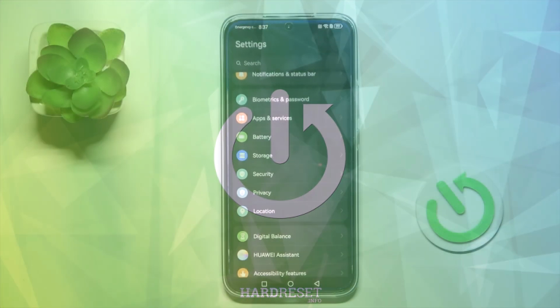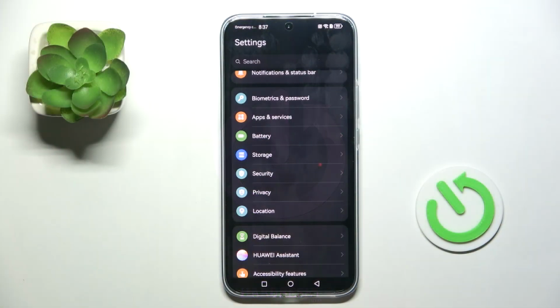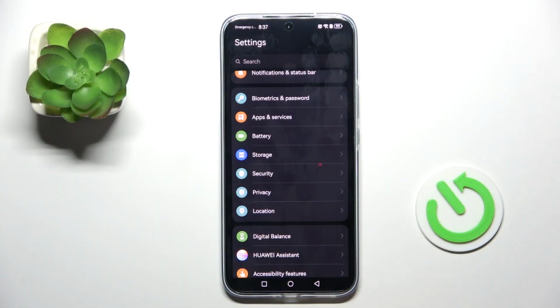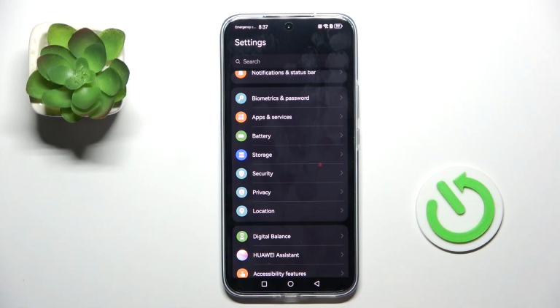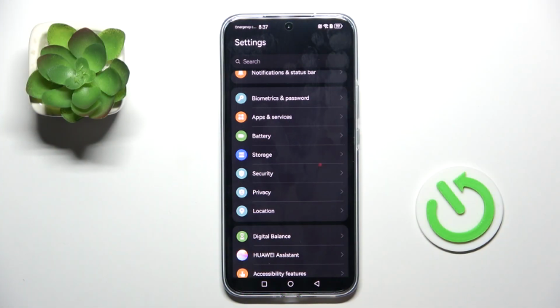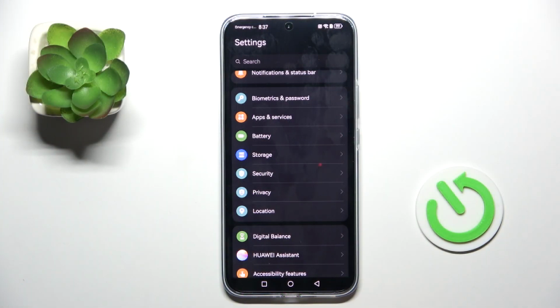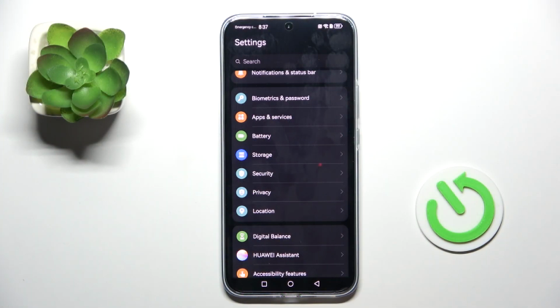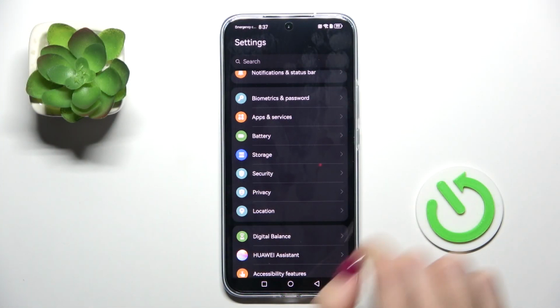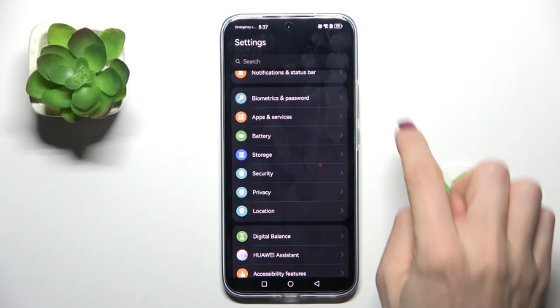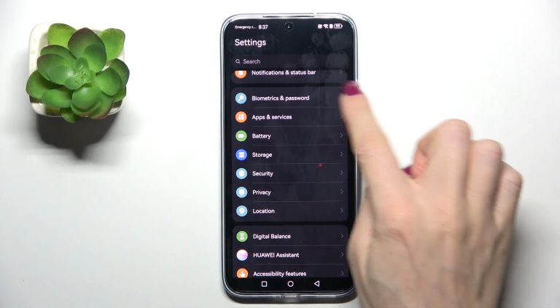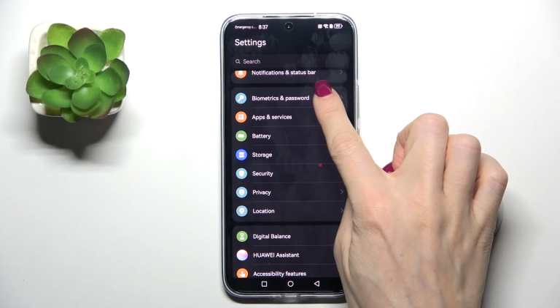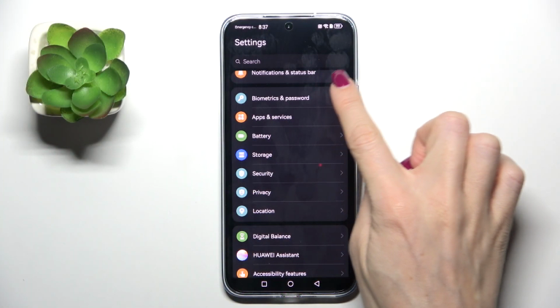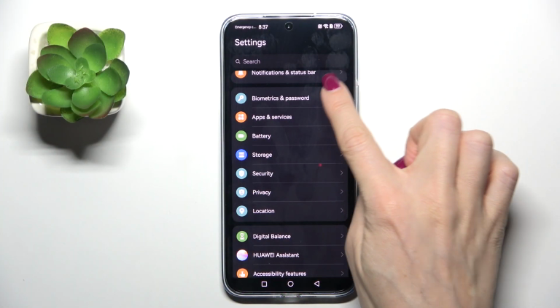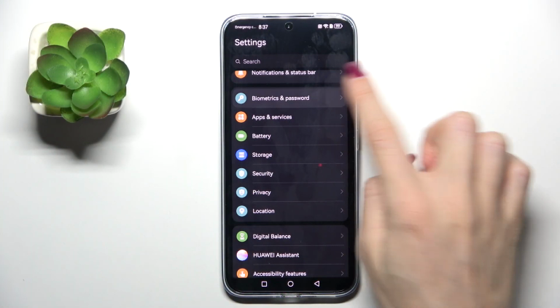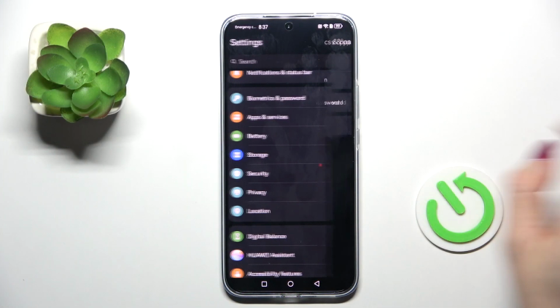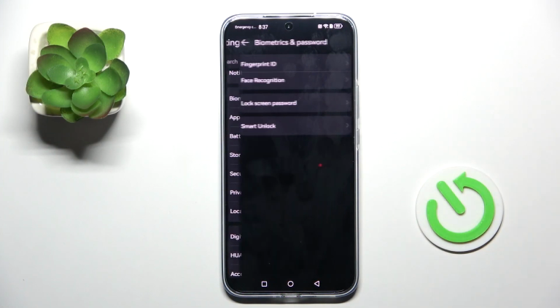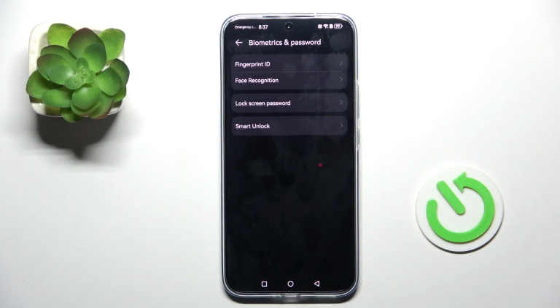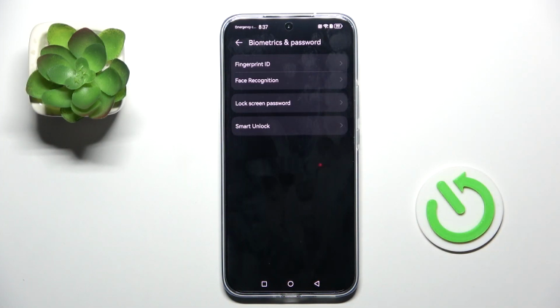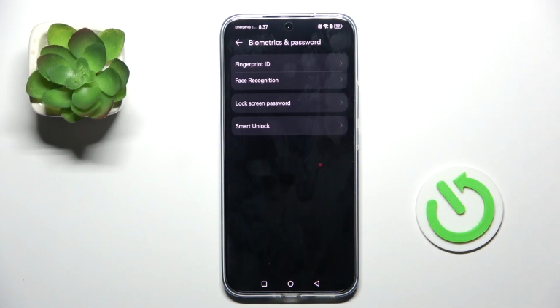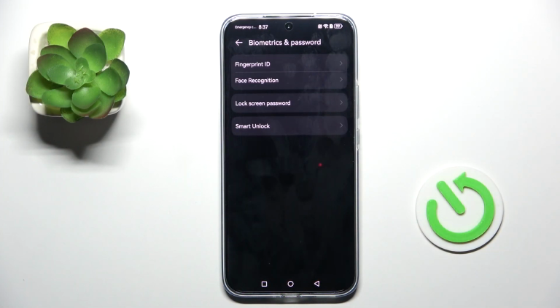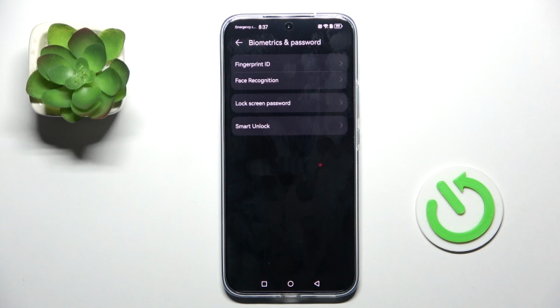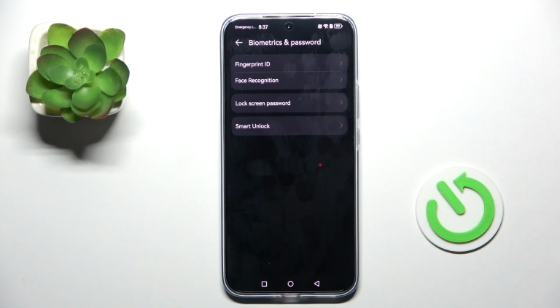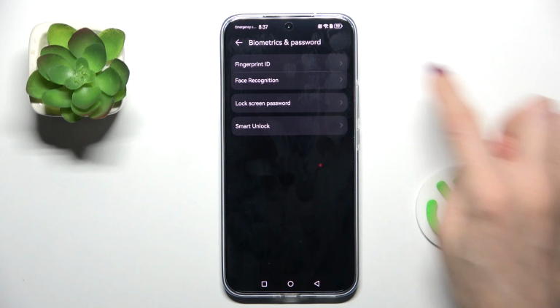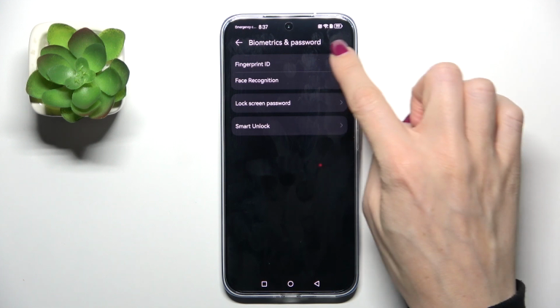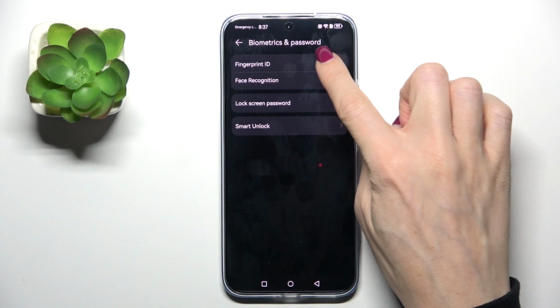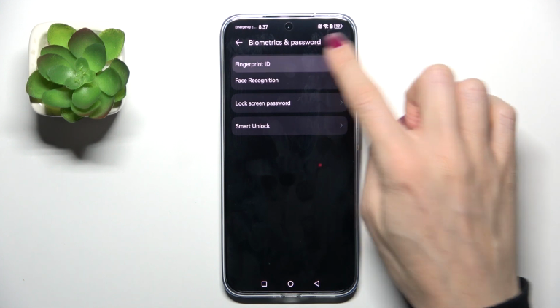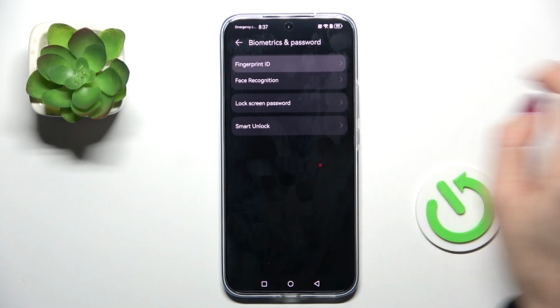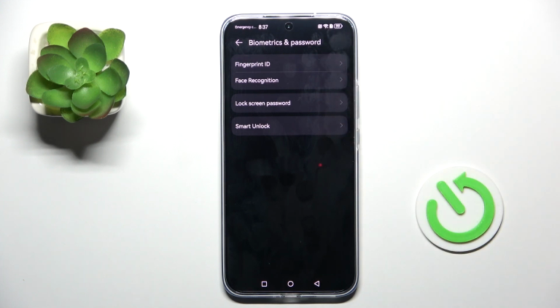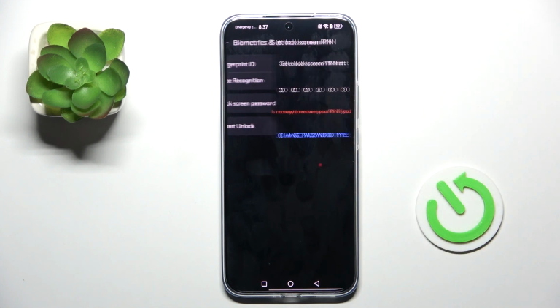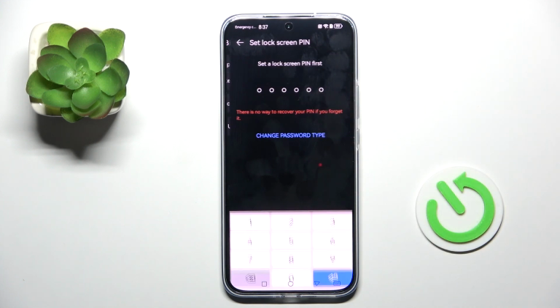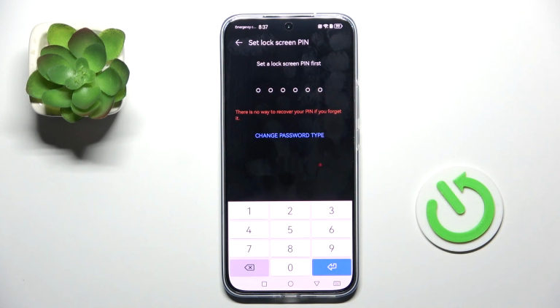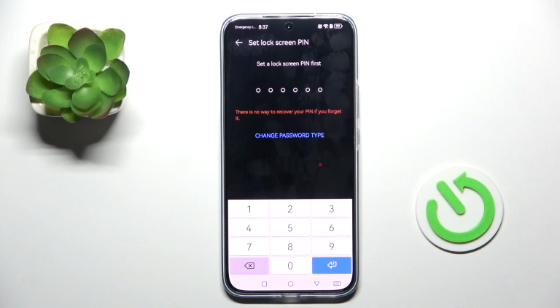At first, open the Settings, then go to Biometrics and Password, and select Fingerprint ID.